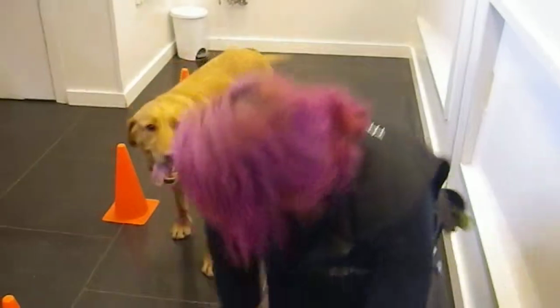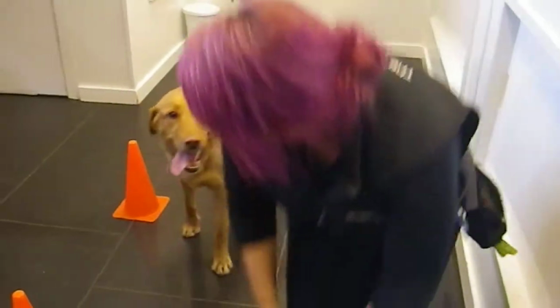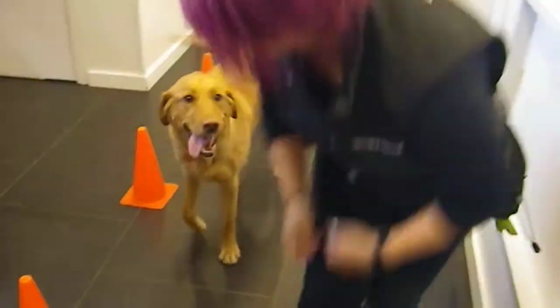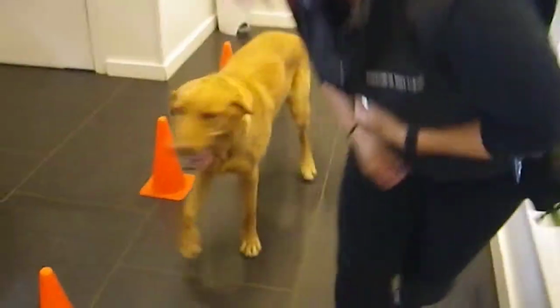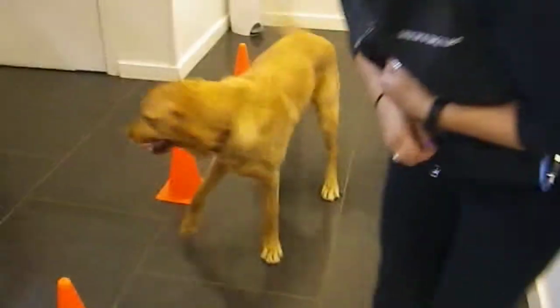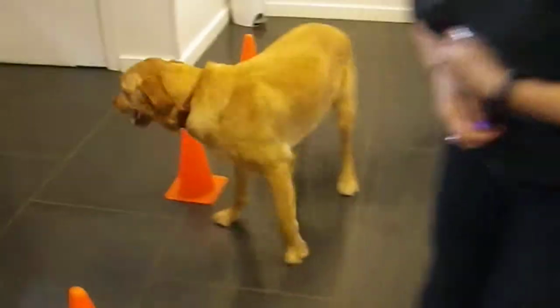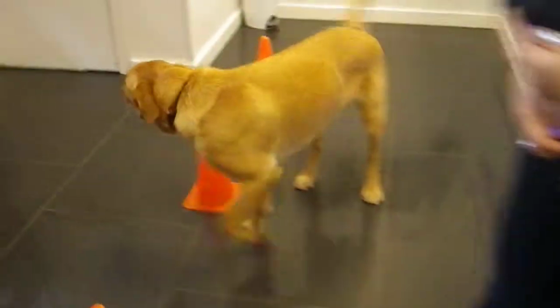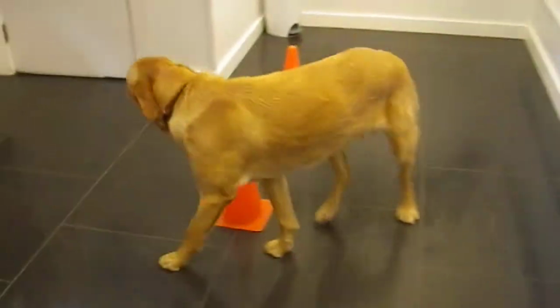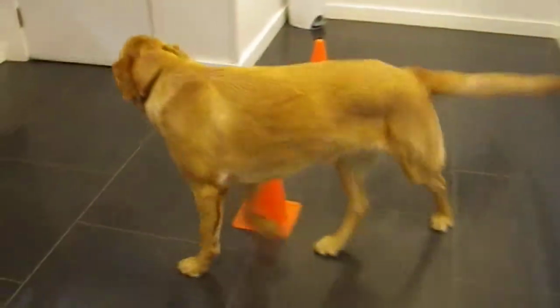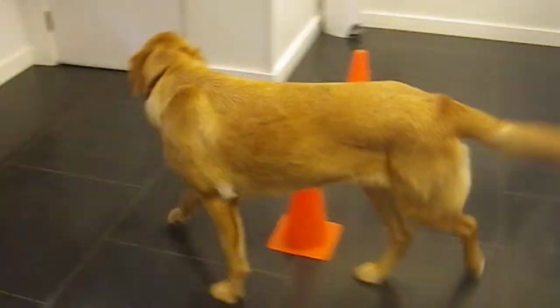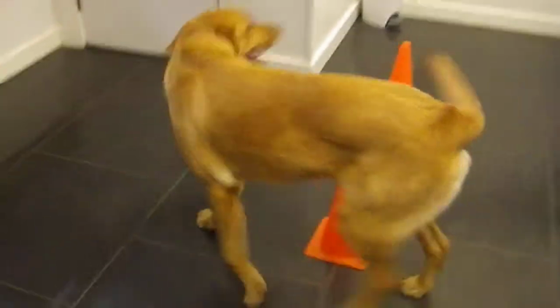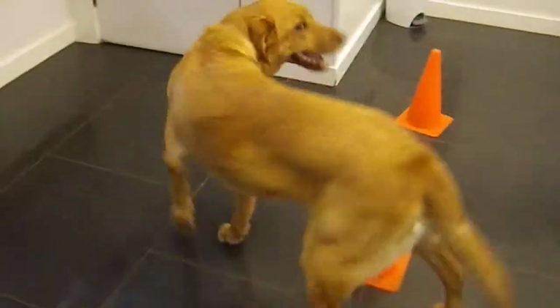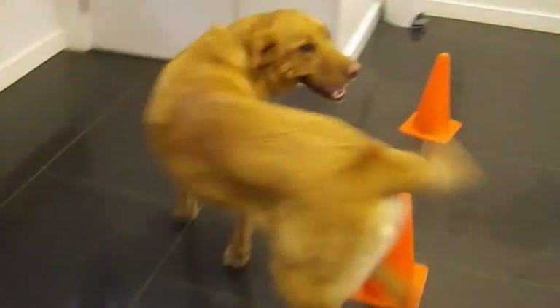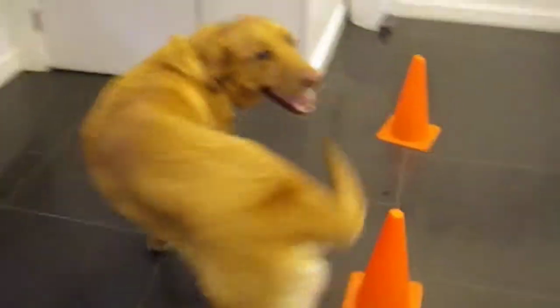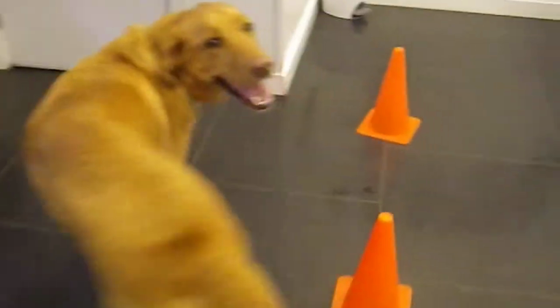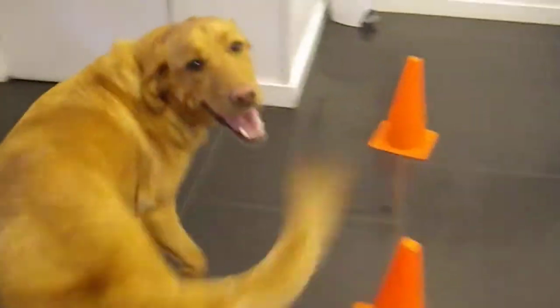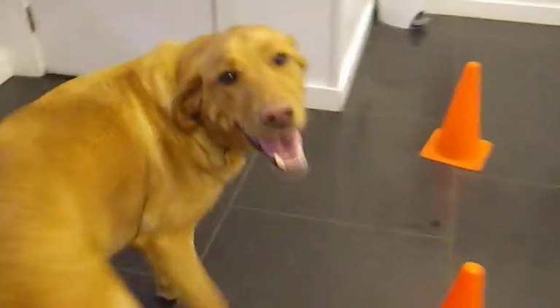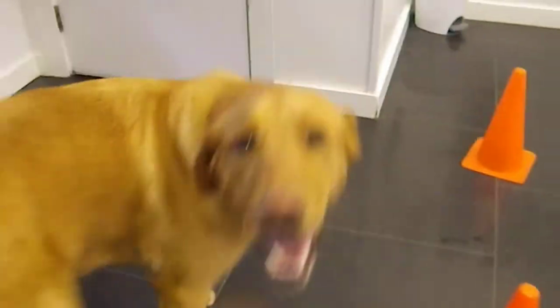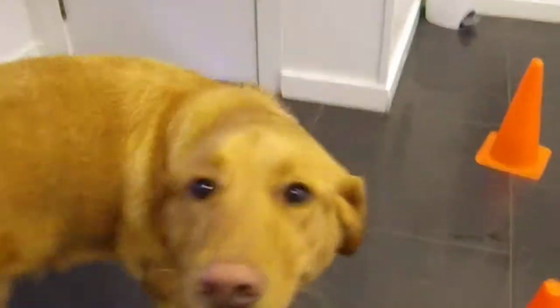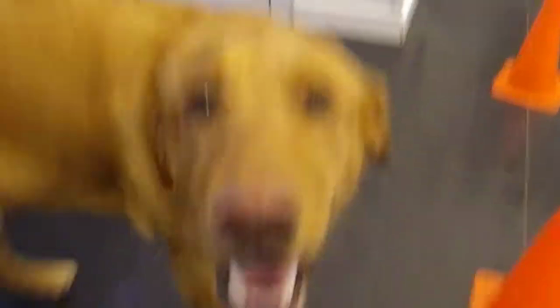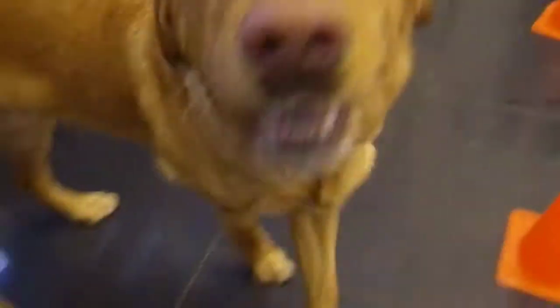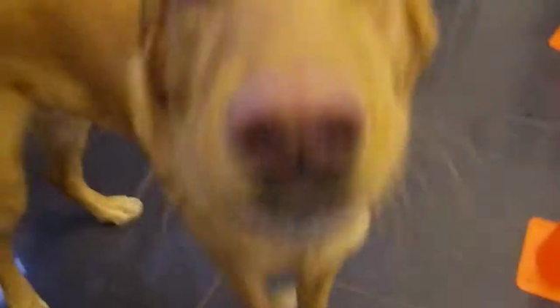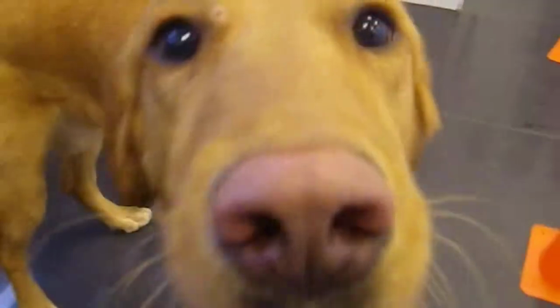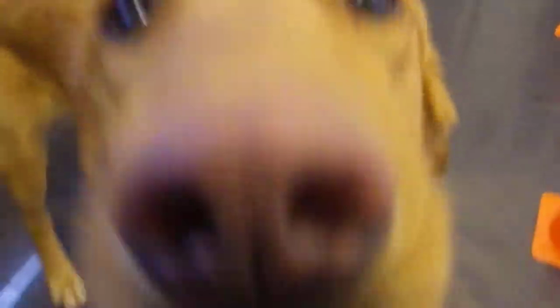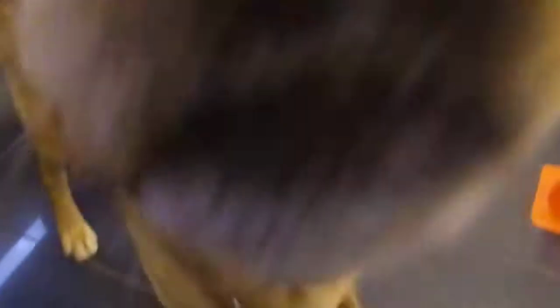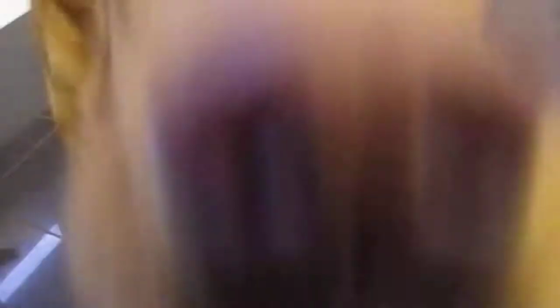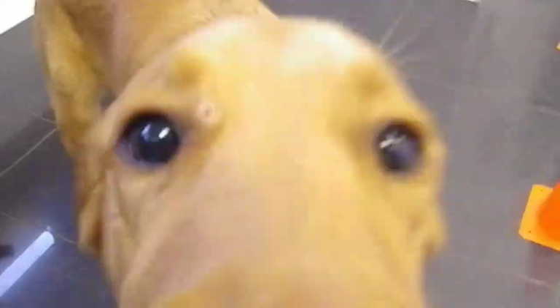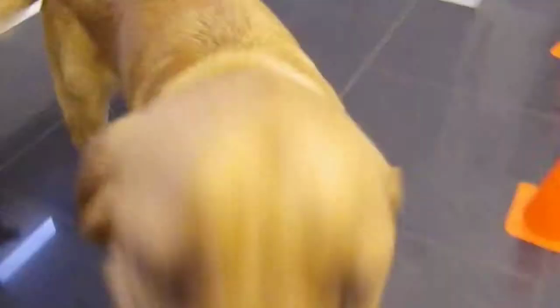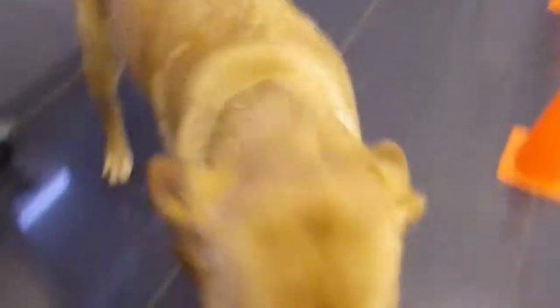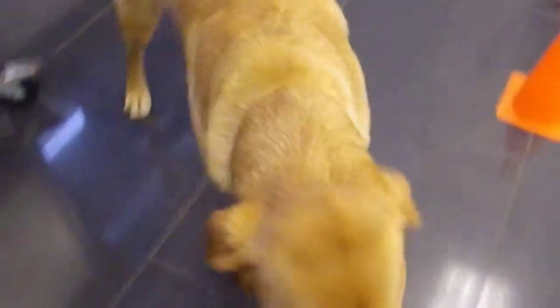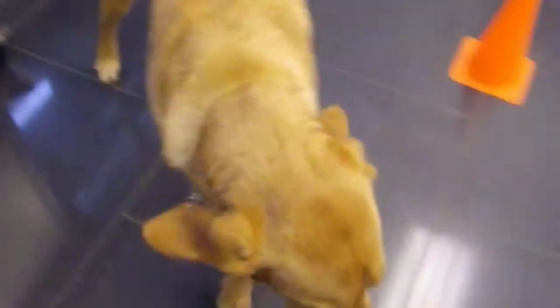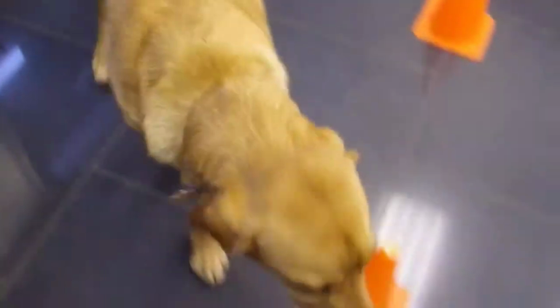Thank you so much for showing the lovely tricks, Tanner. Thank you.